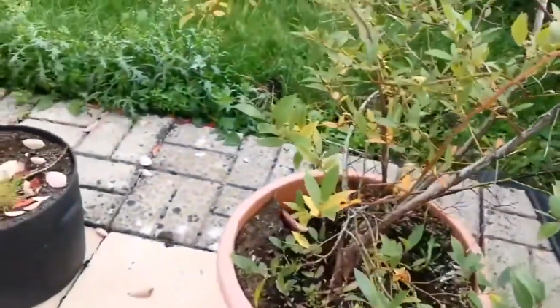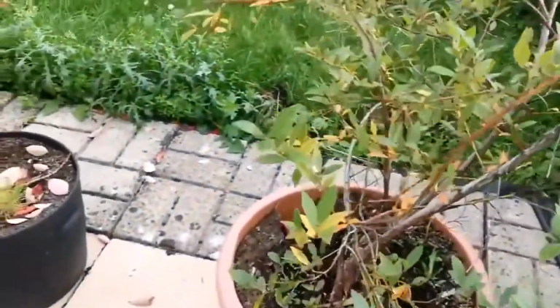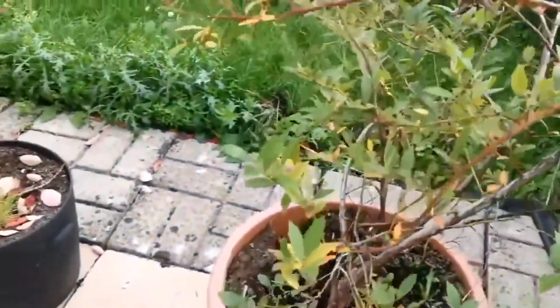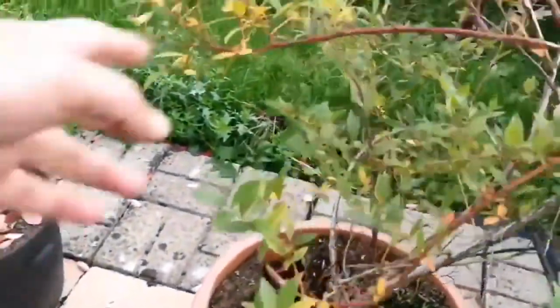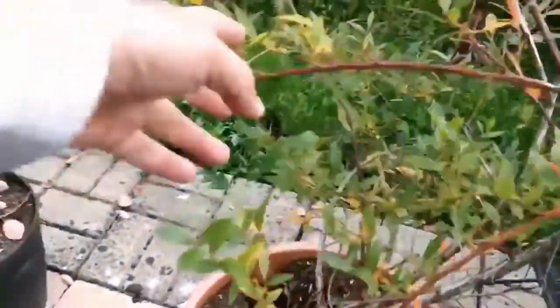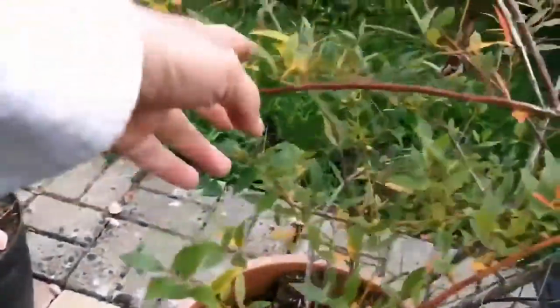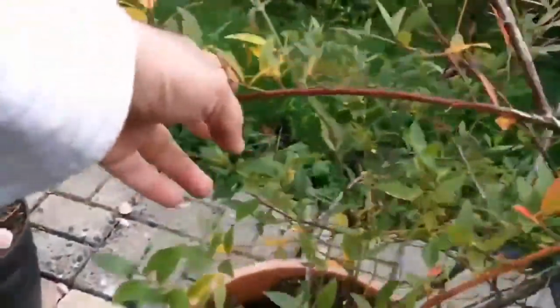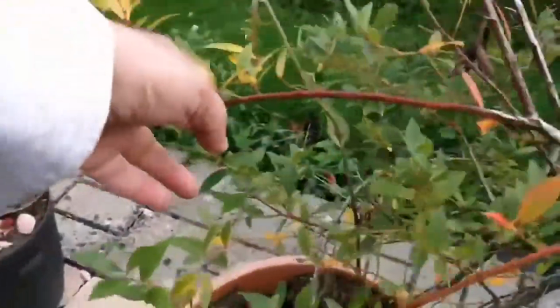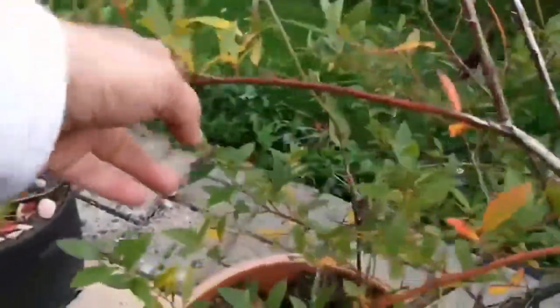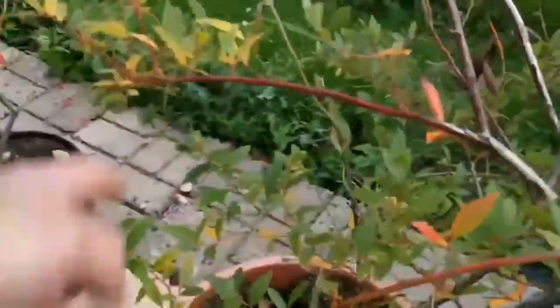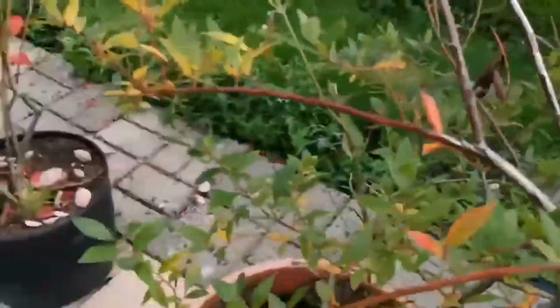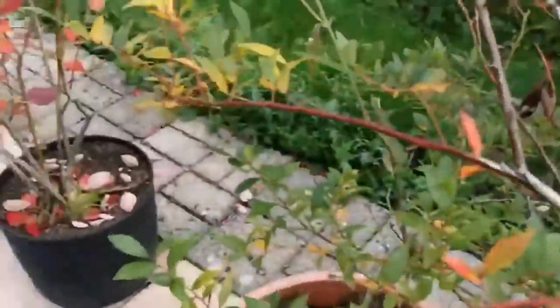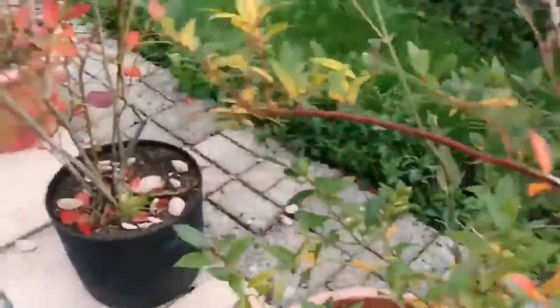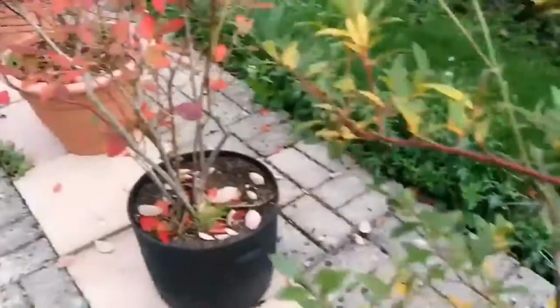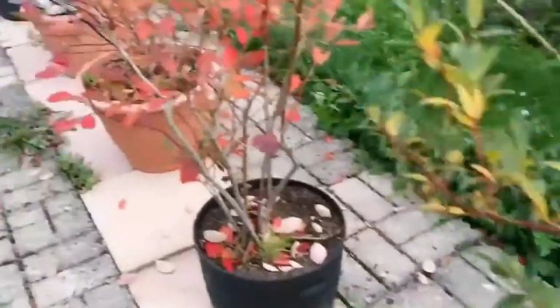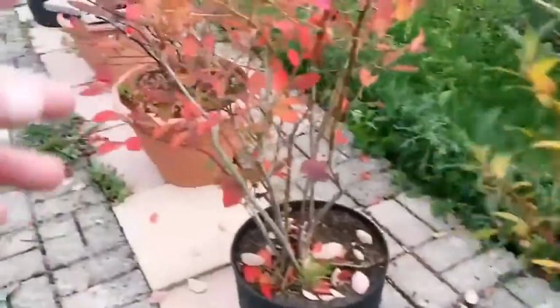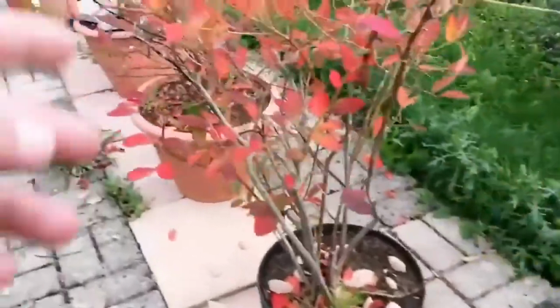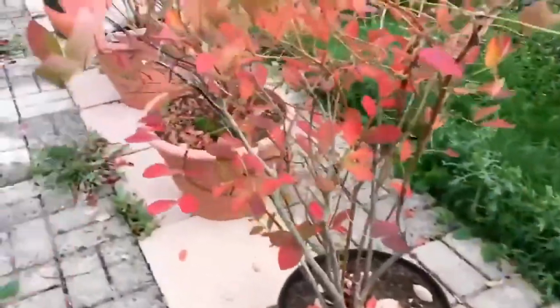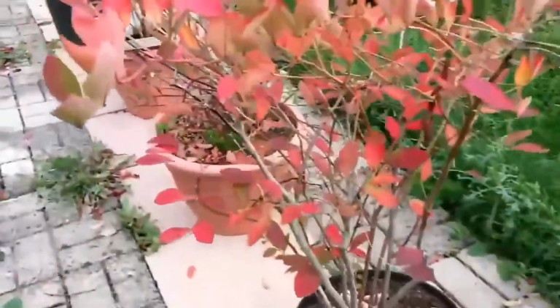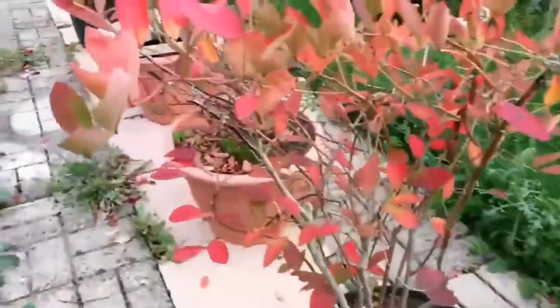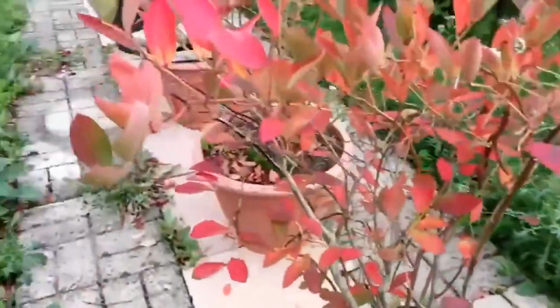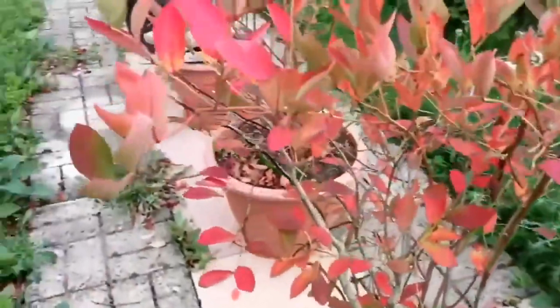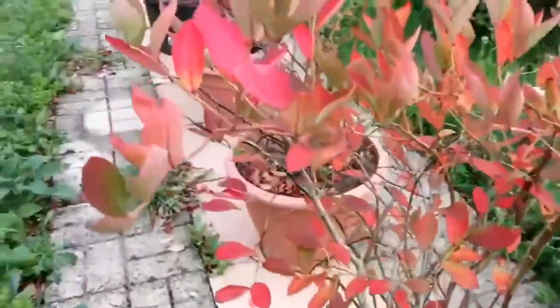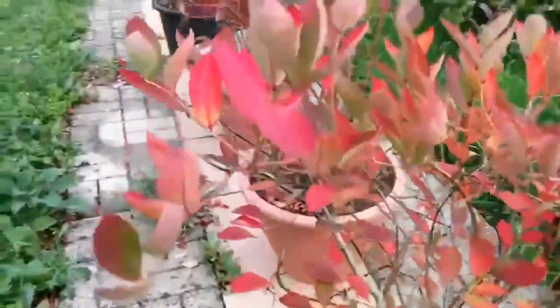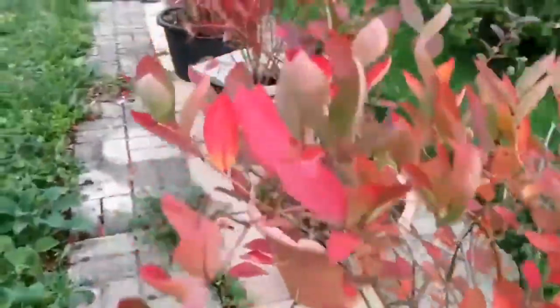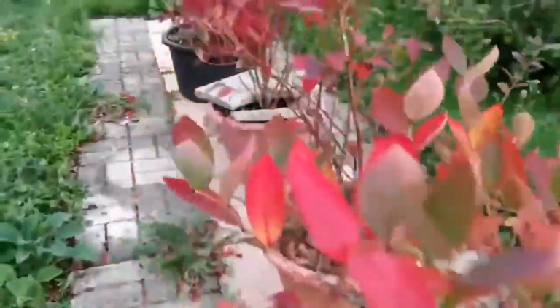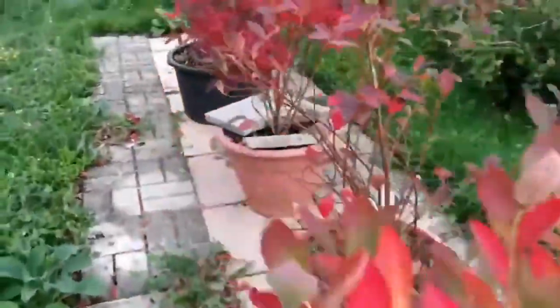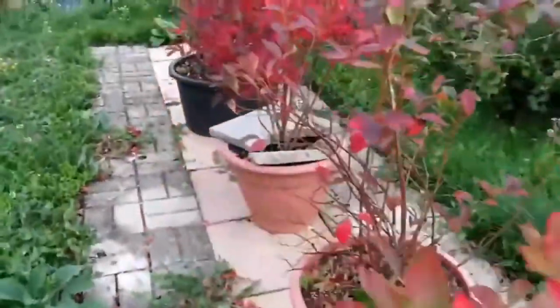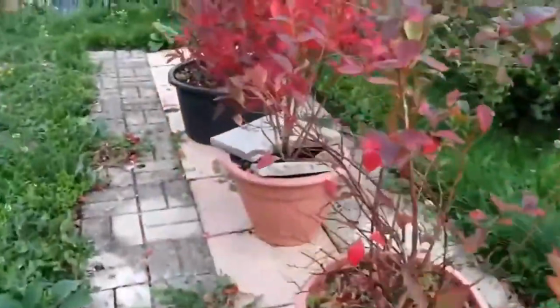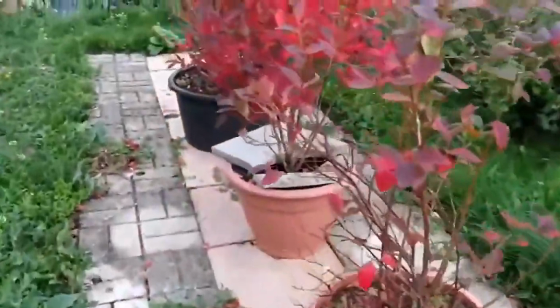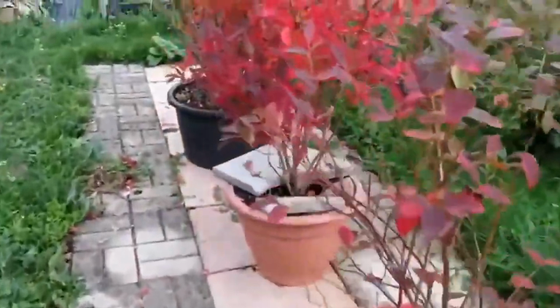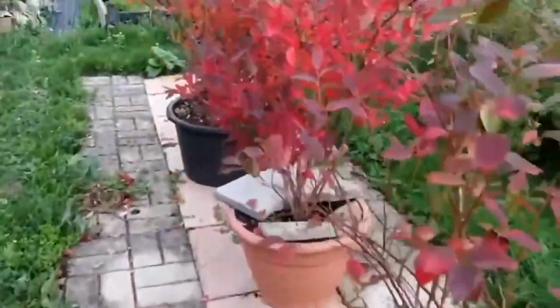This is a different variety — it's yet green. The other ones are now showing the autumn colors. Beautiful.